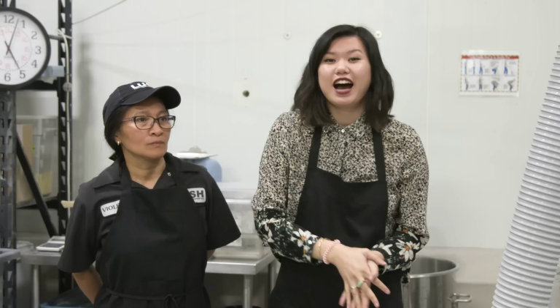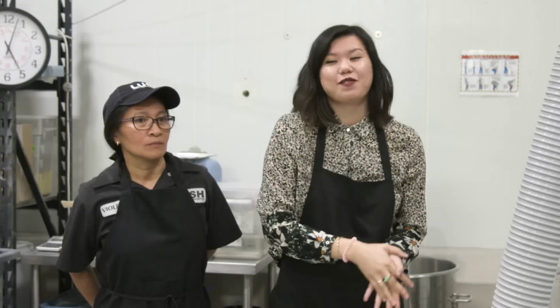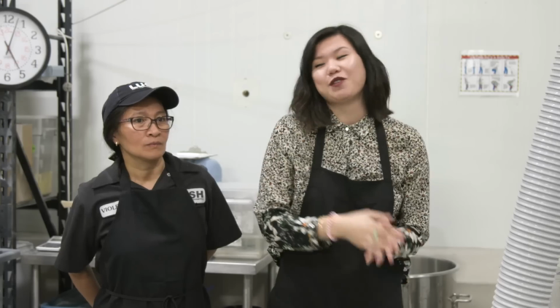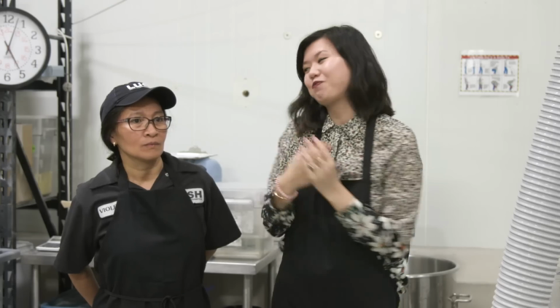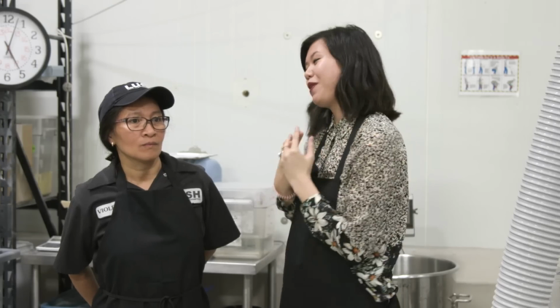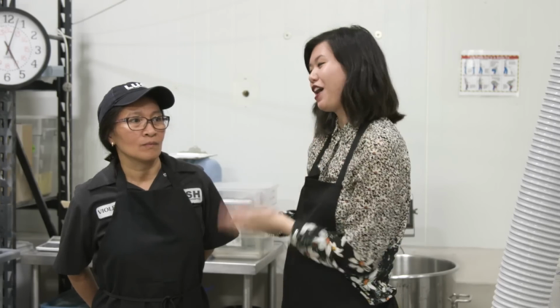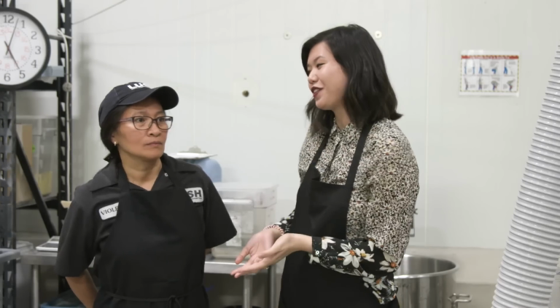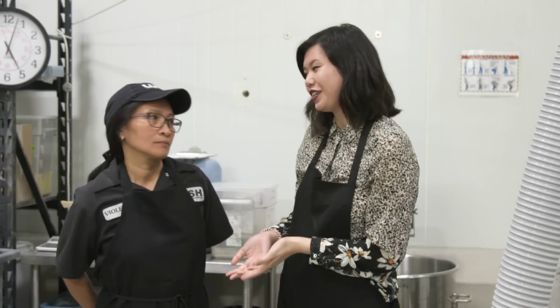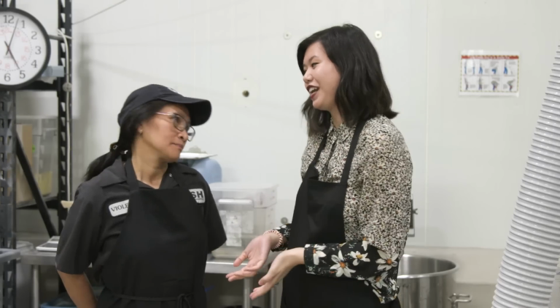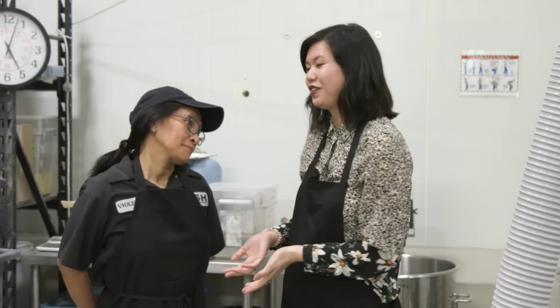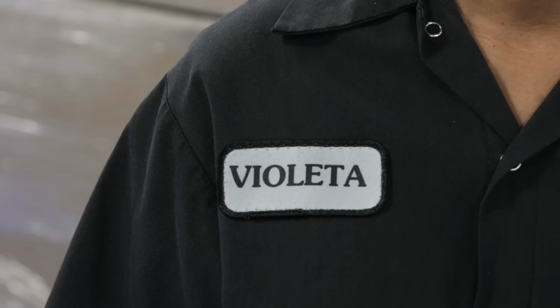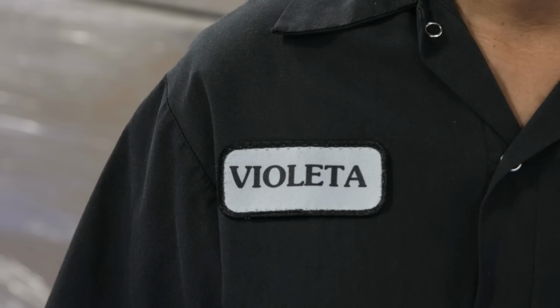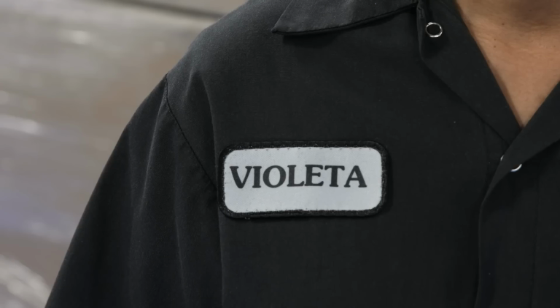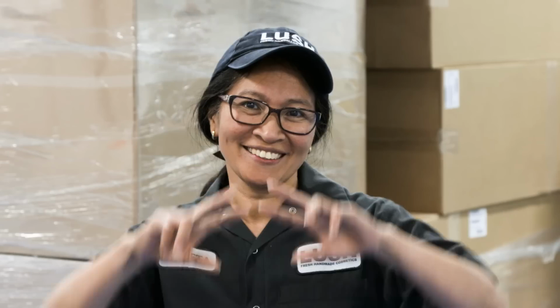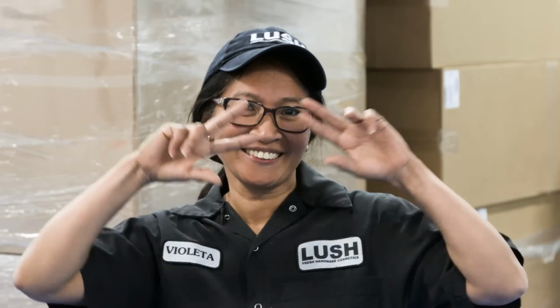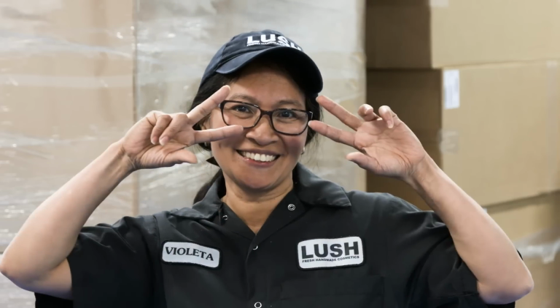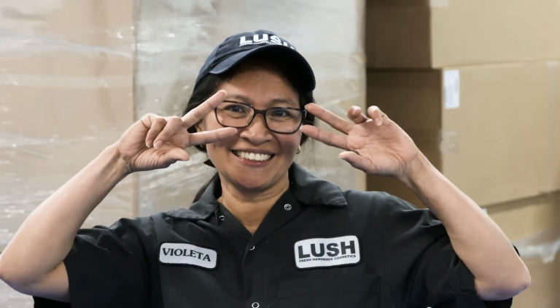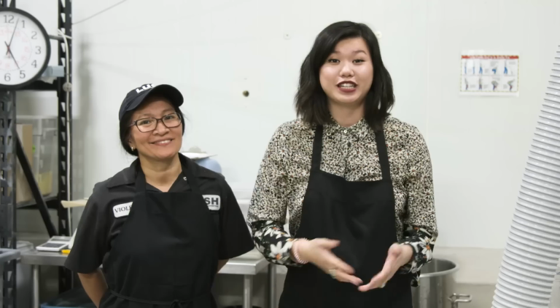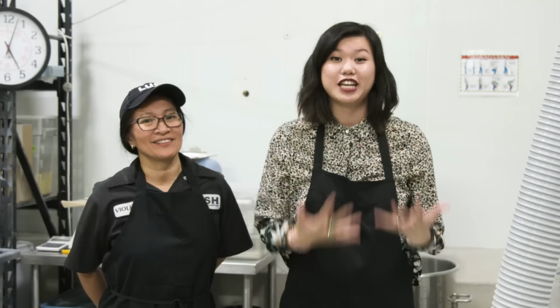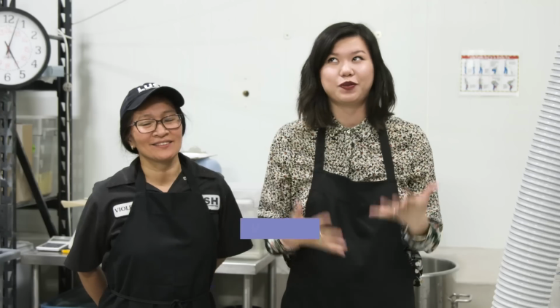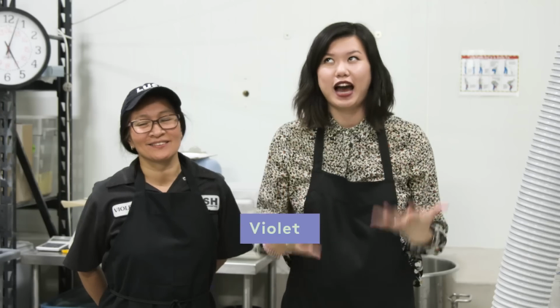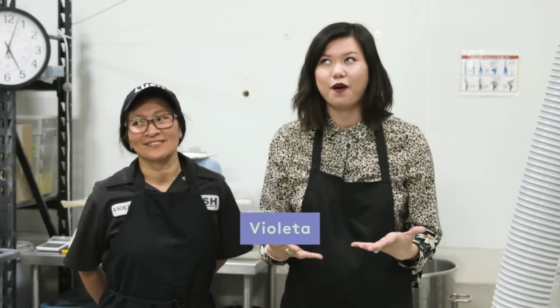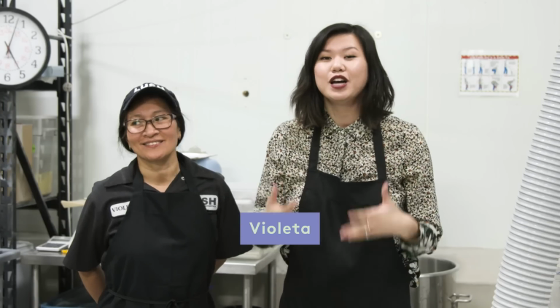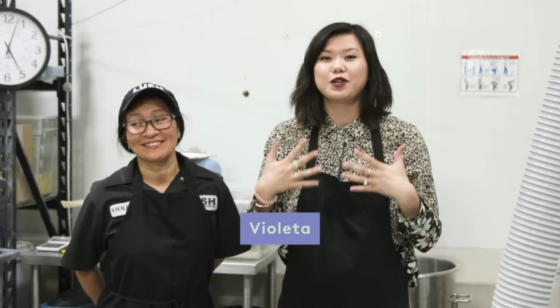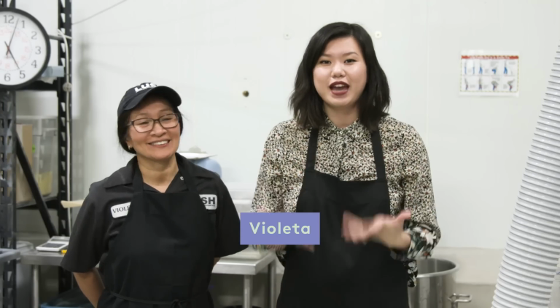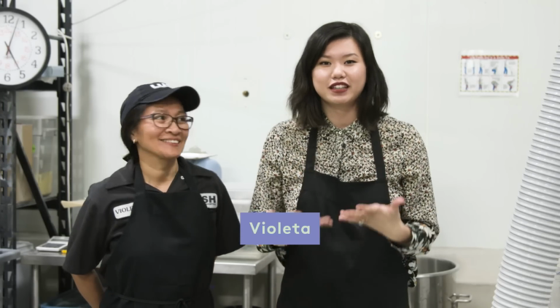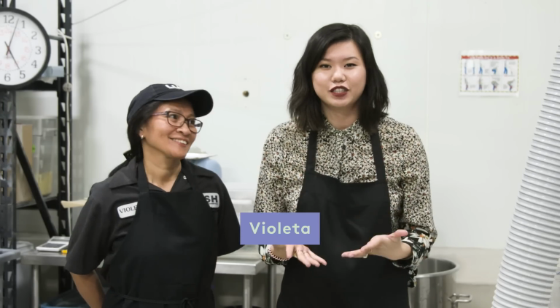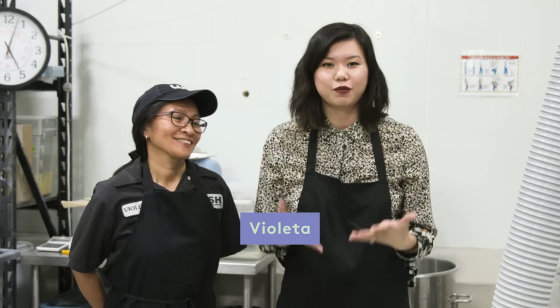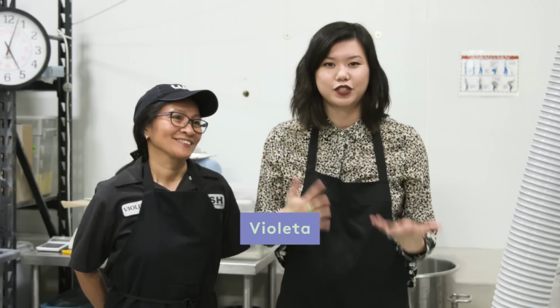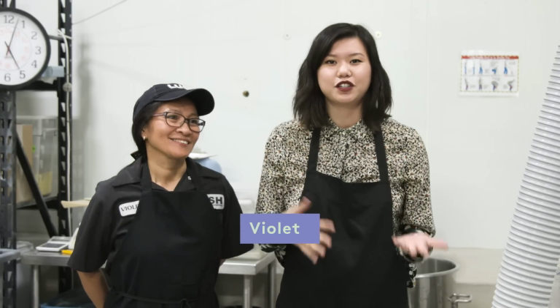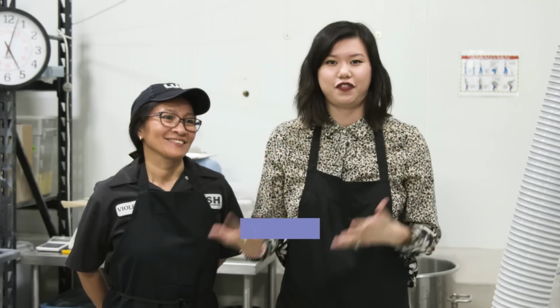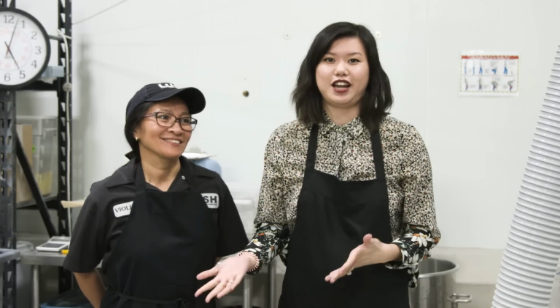I'm here with my pal Violetta, who's a compounder at Lush, and she's going to teach me how to make the cleanser from start to finish.